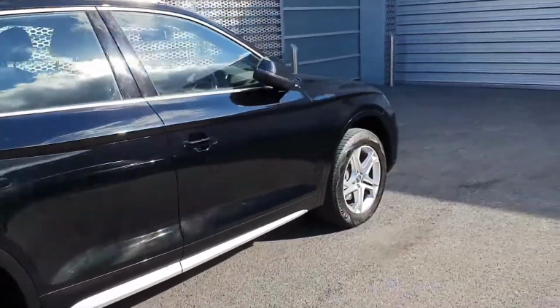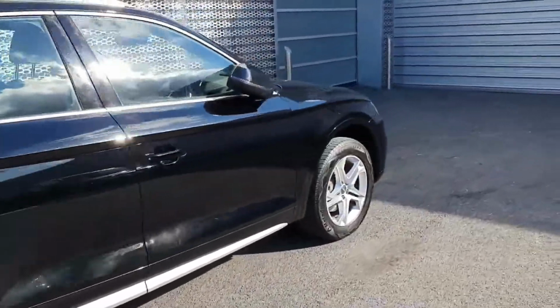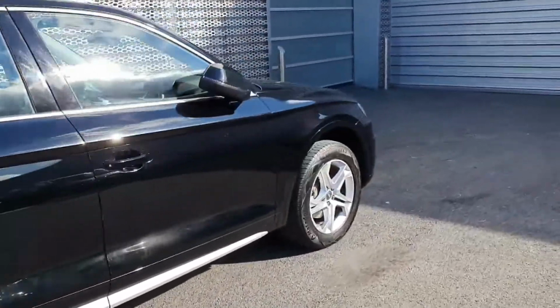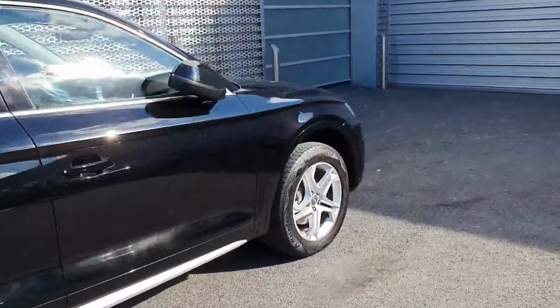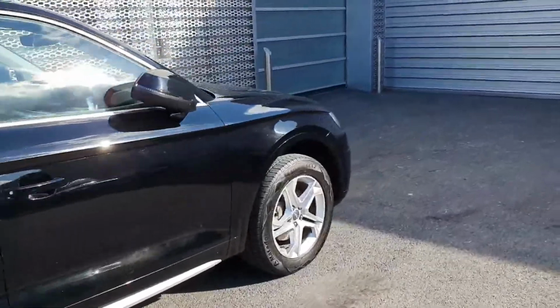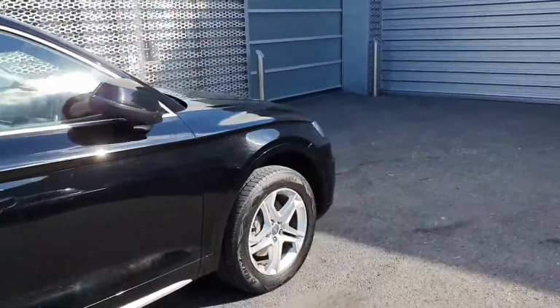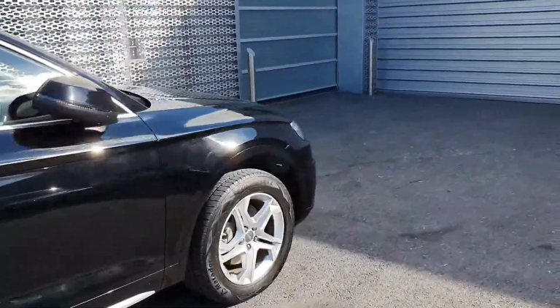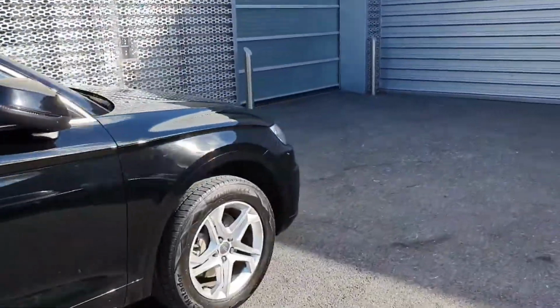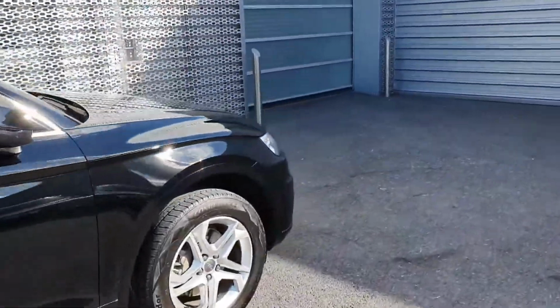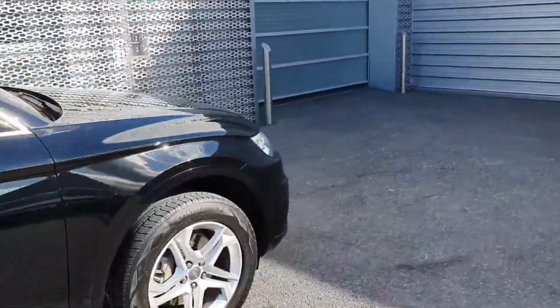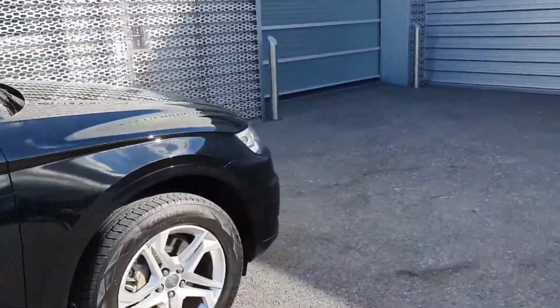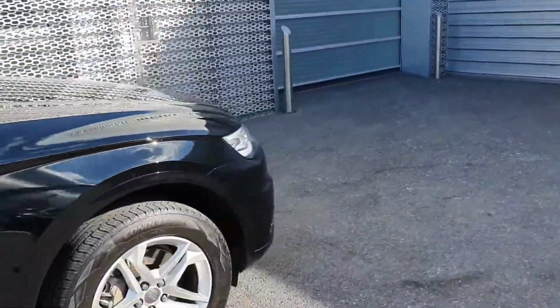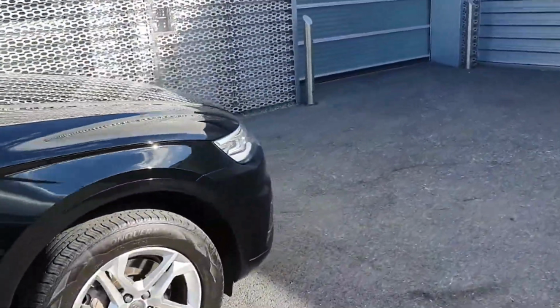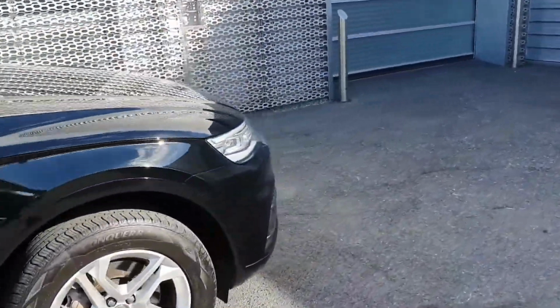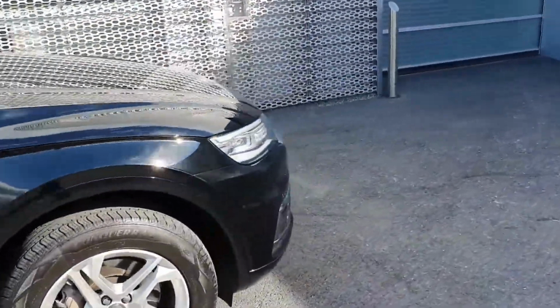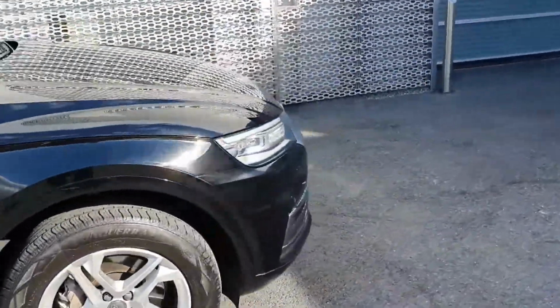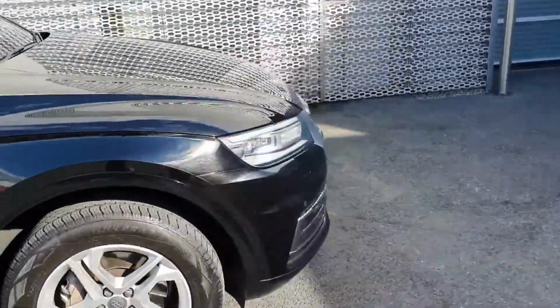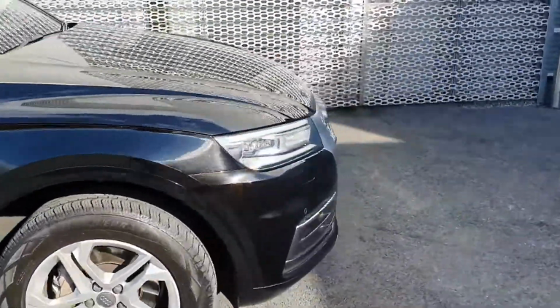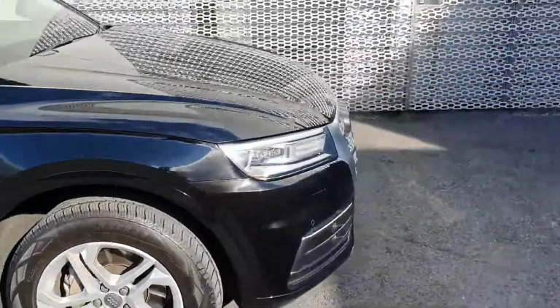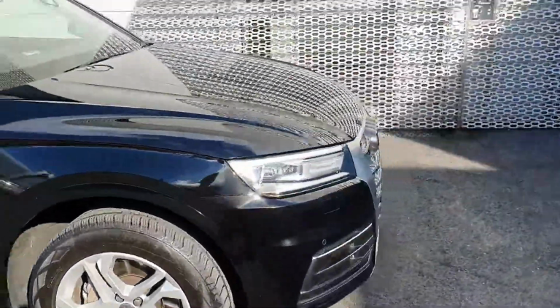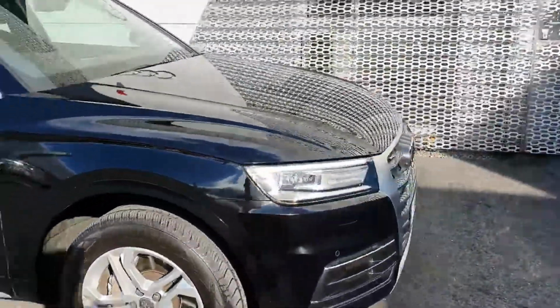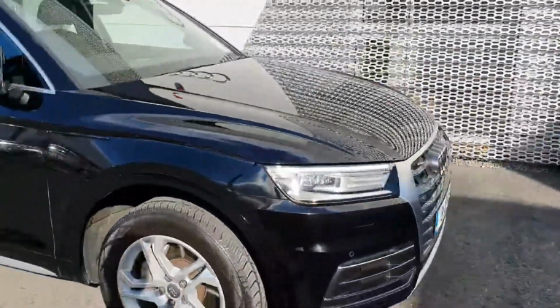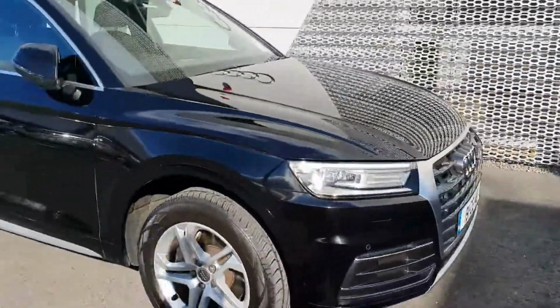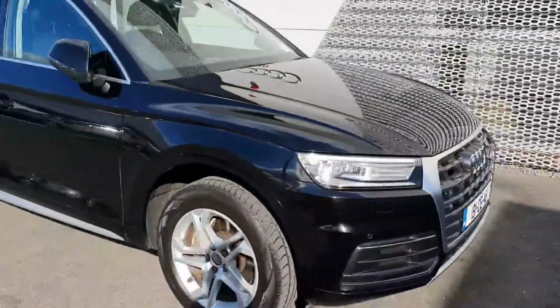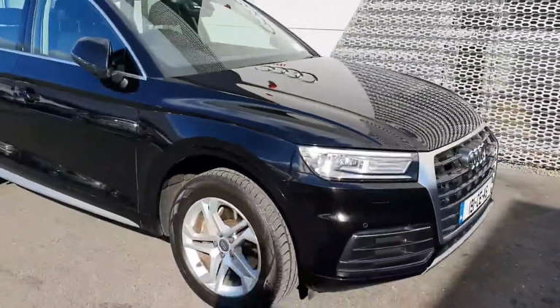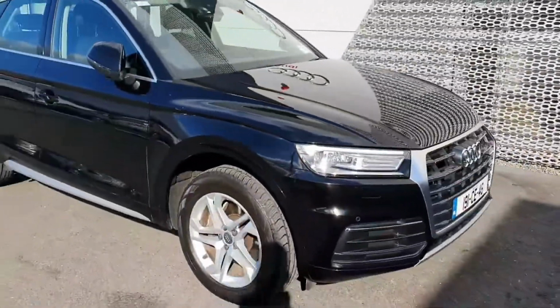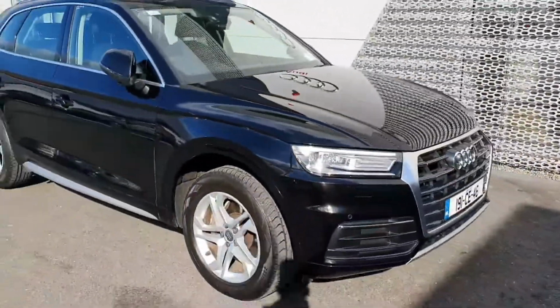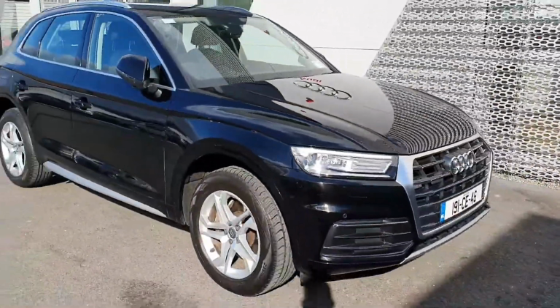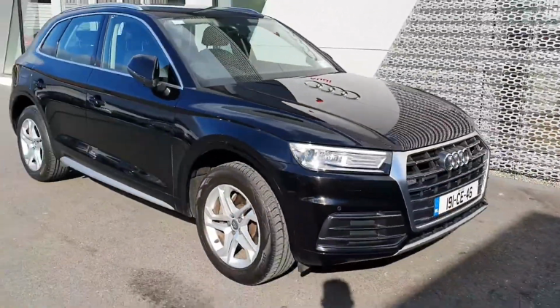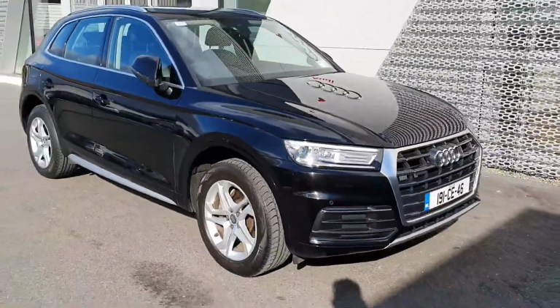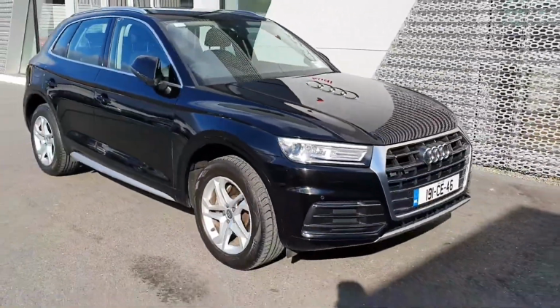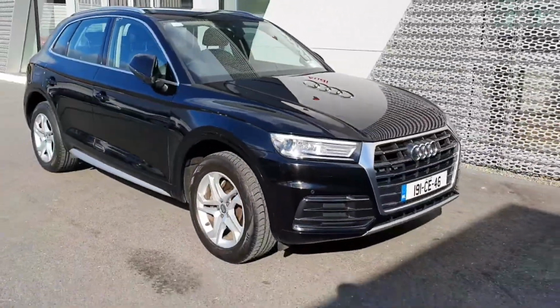It'll come with a 12 month Audi approved plus warranty with servicing intervals of 2 years or 30,000km.